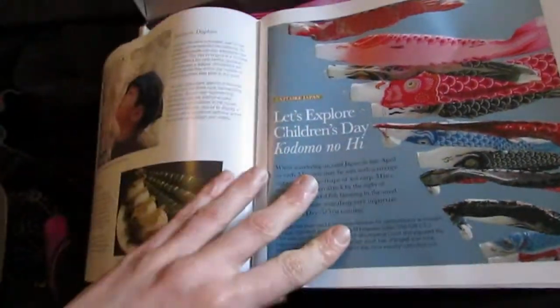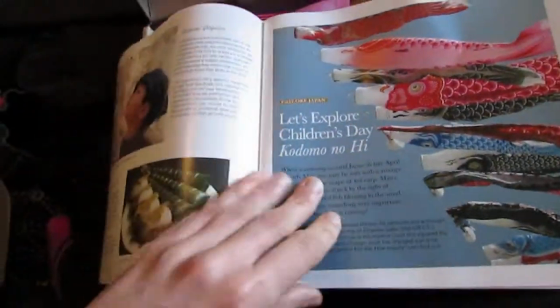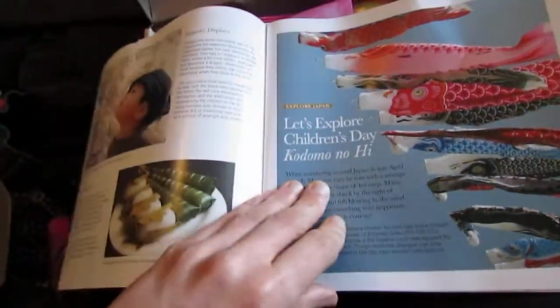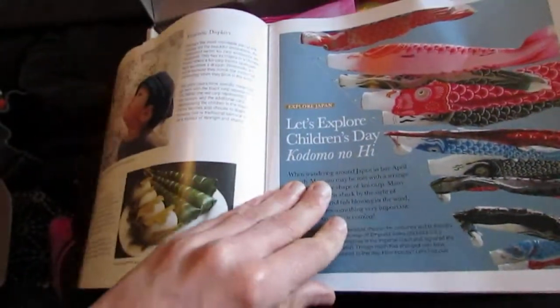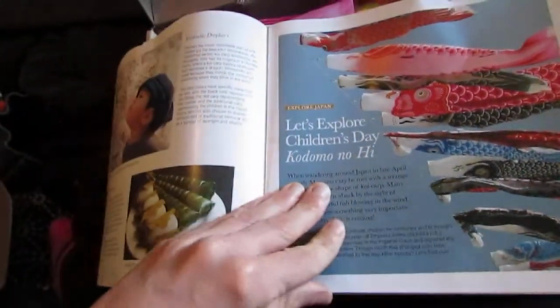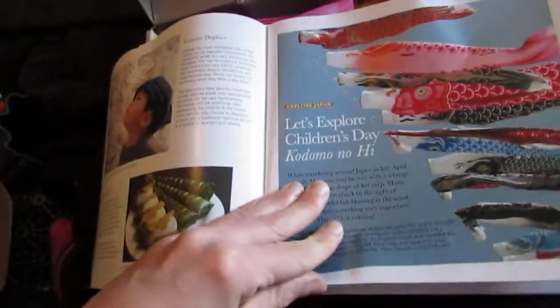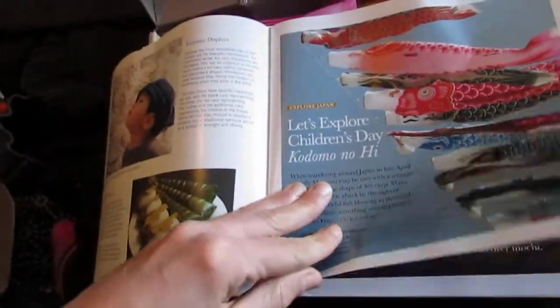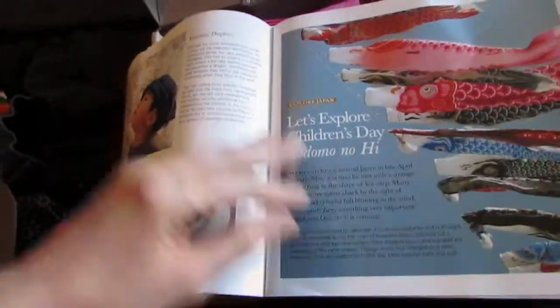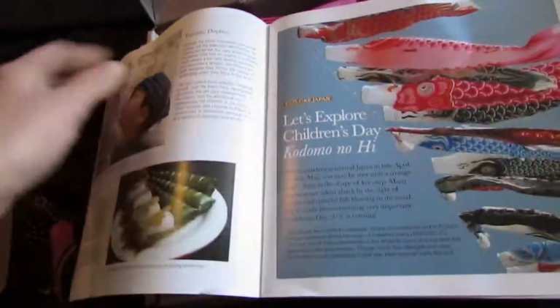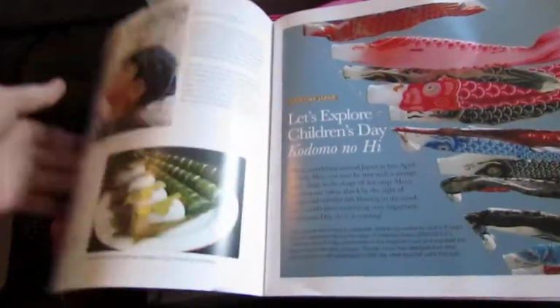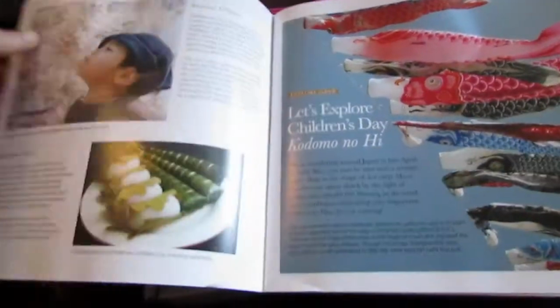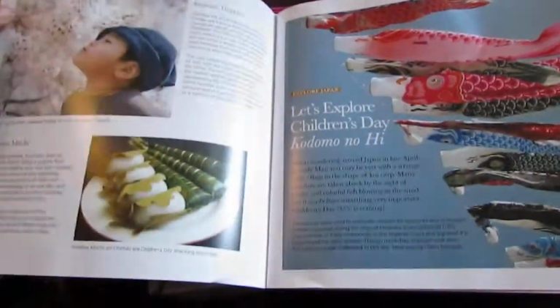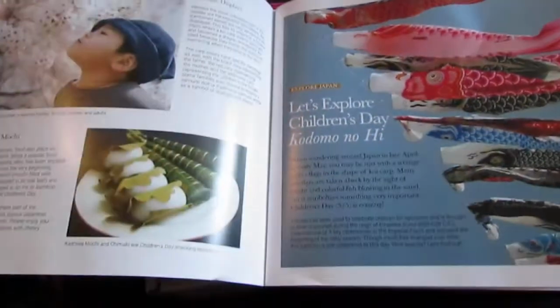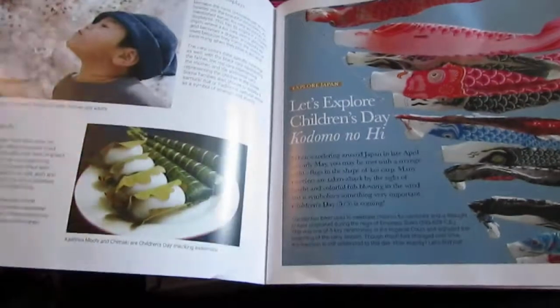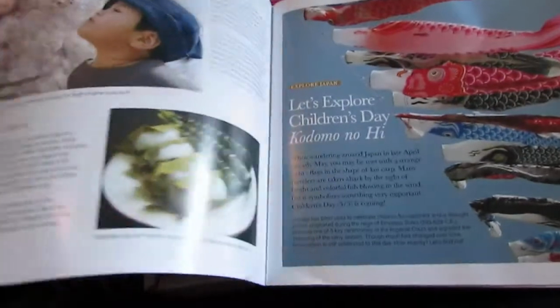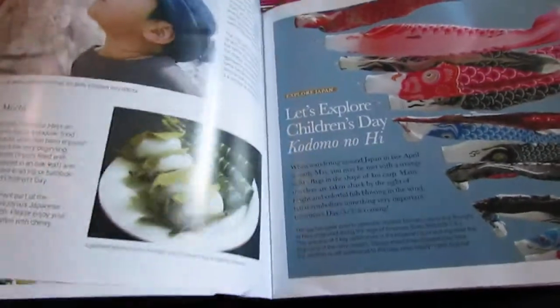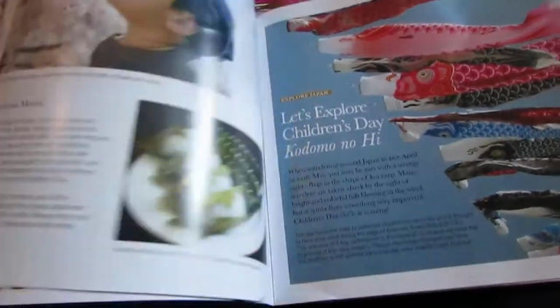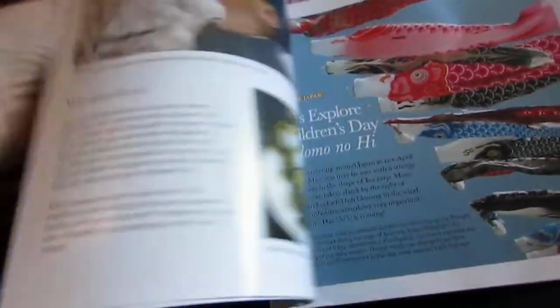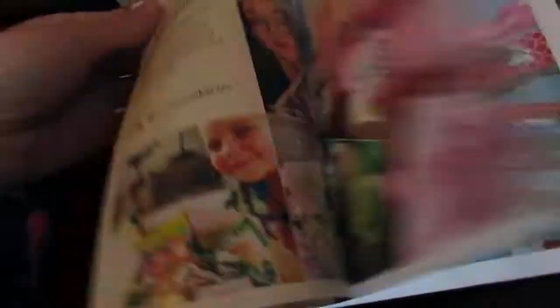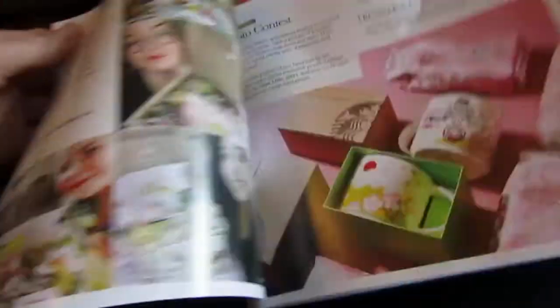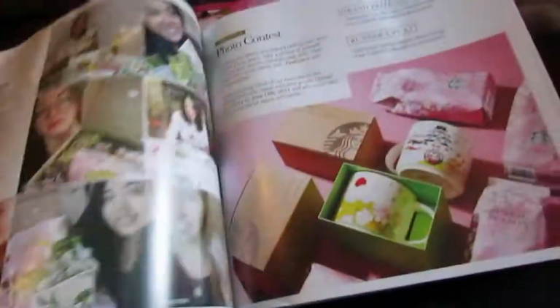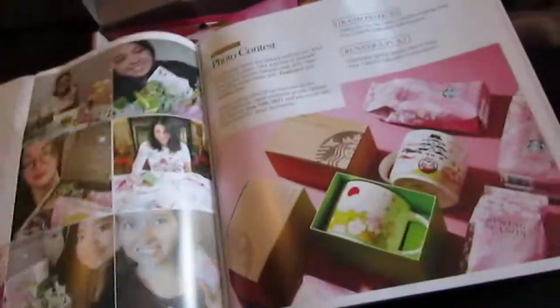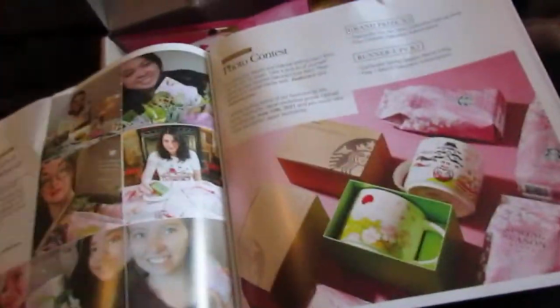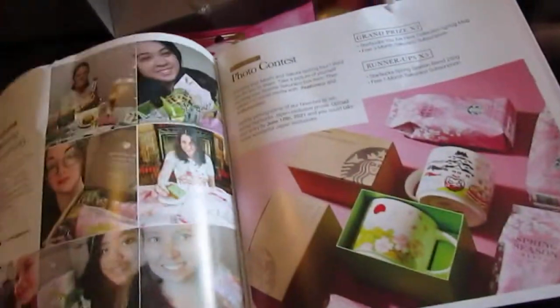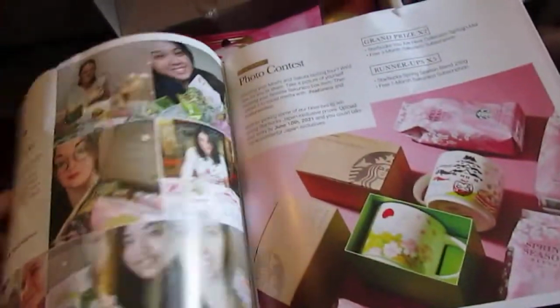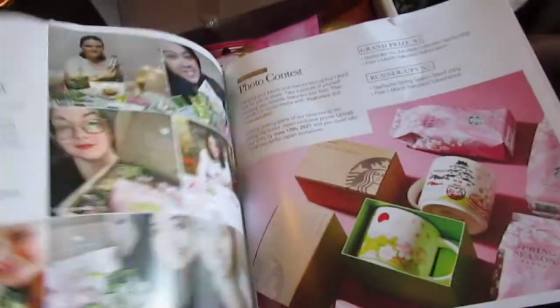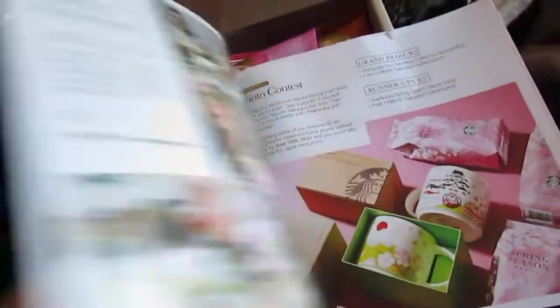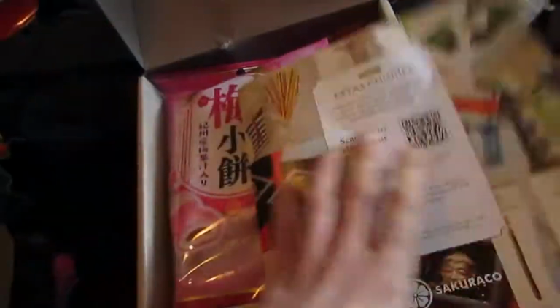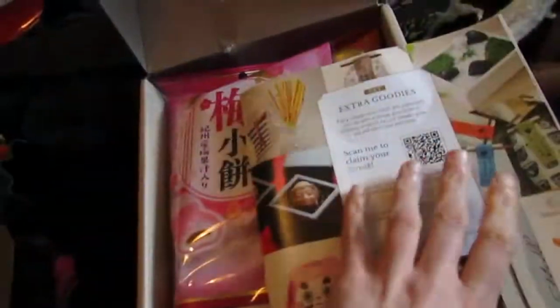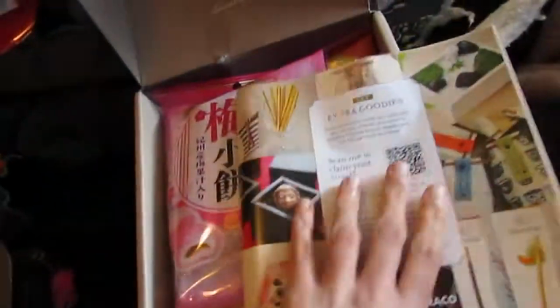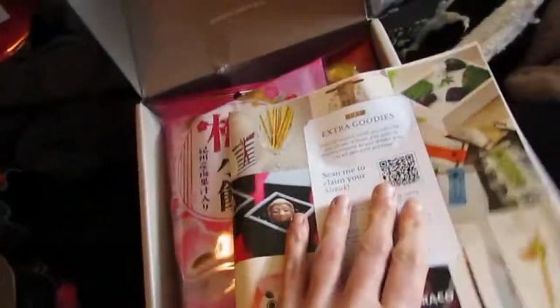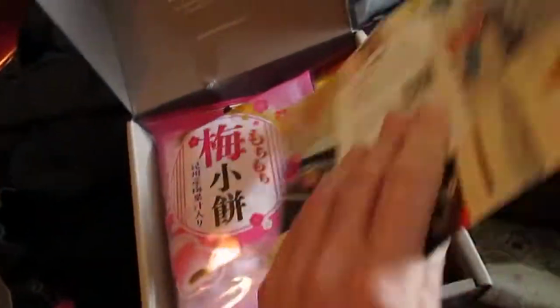It also has a little article about Children's Day, so that's cool.